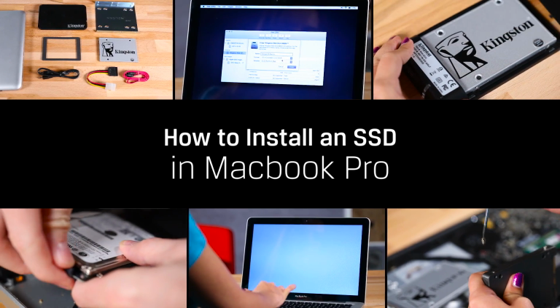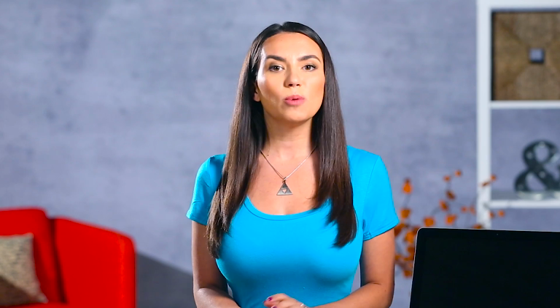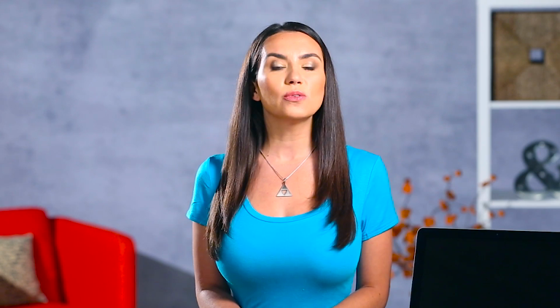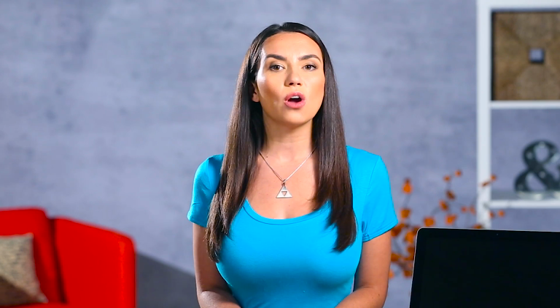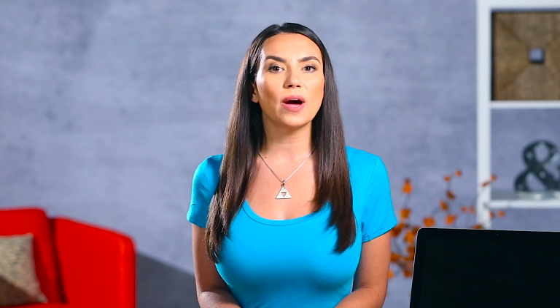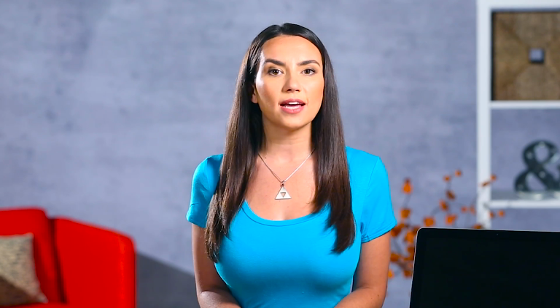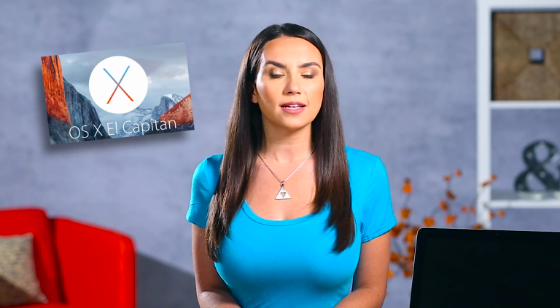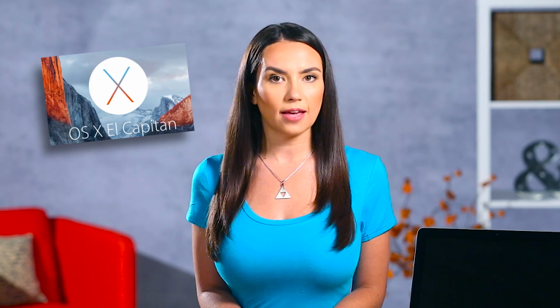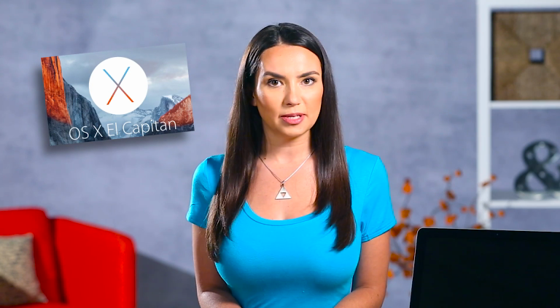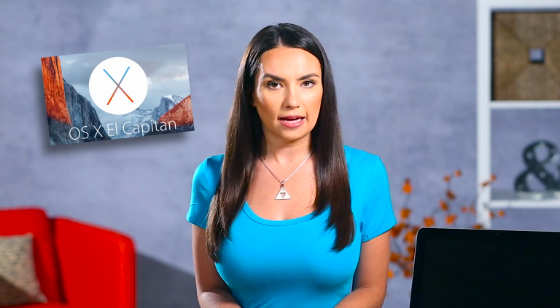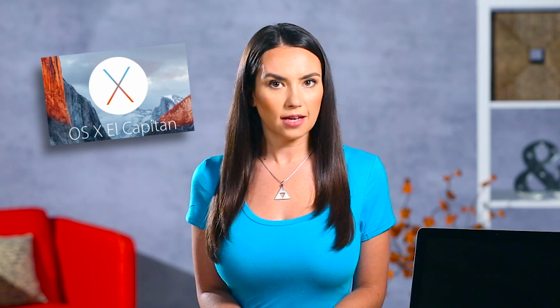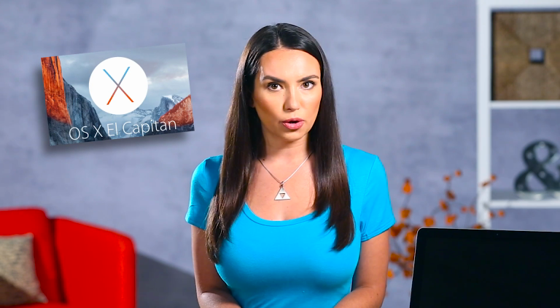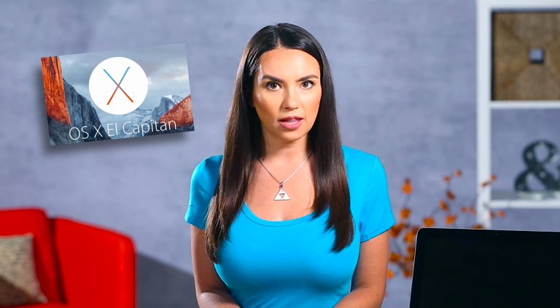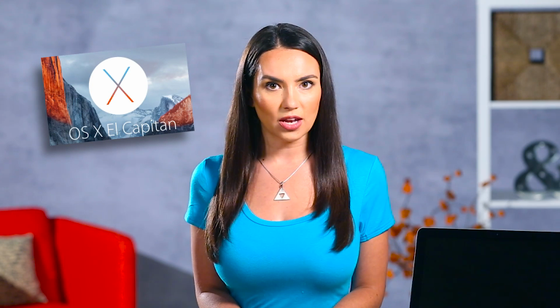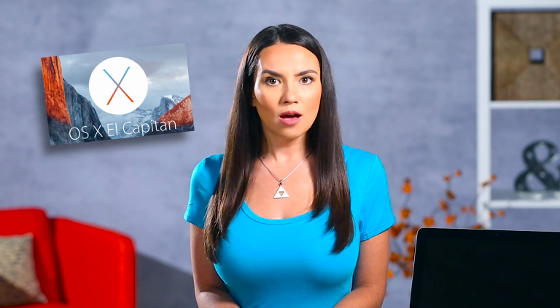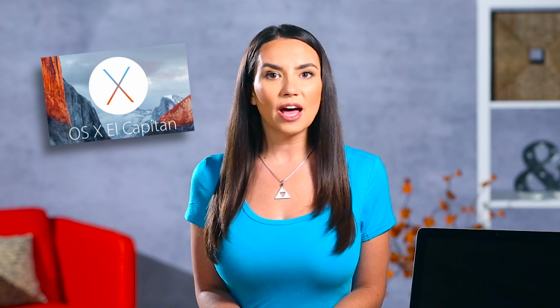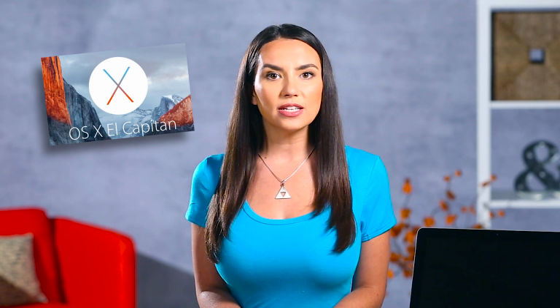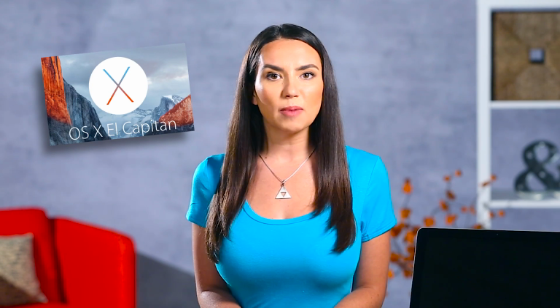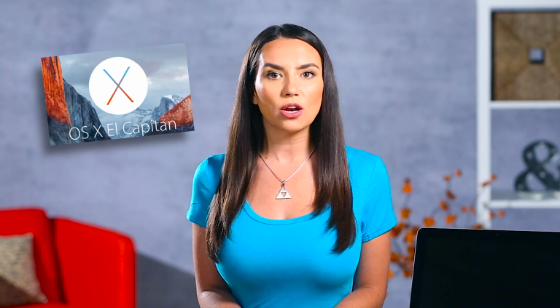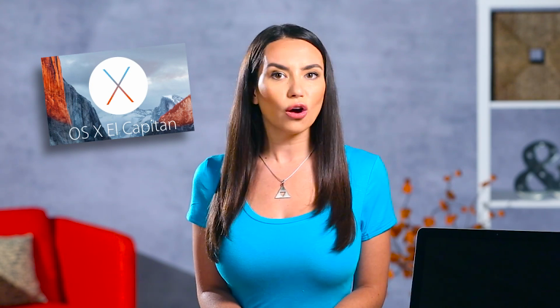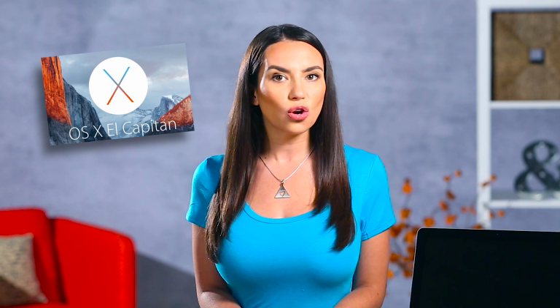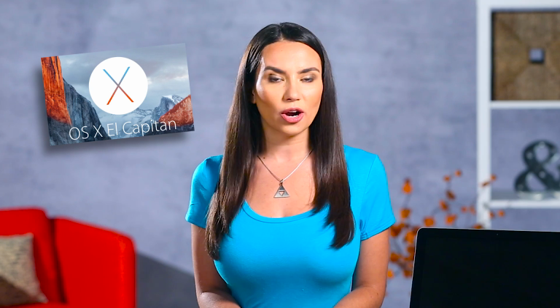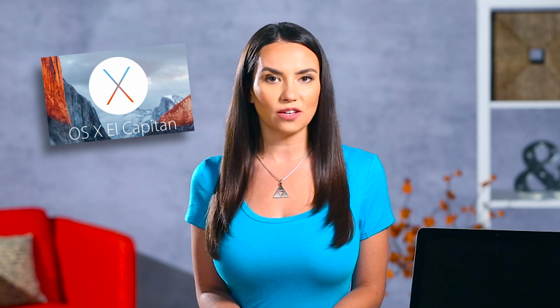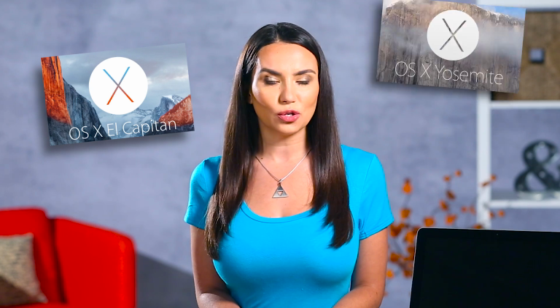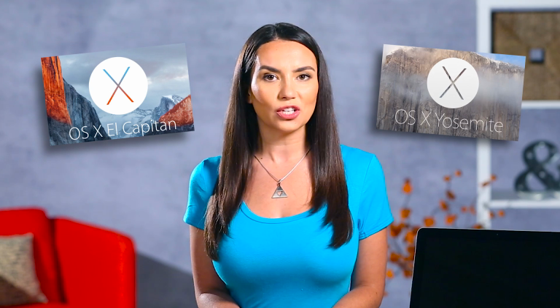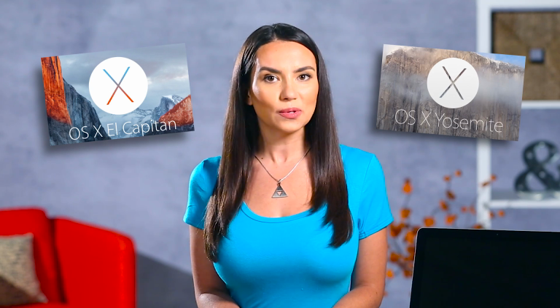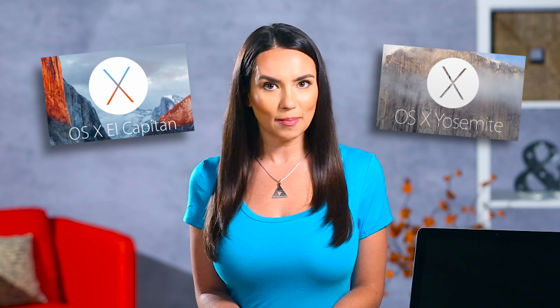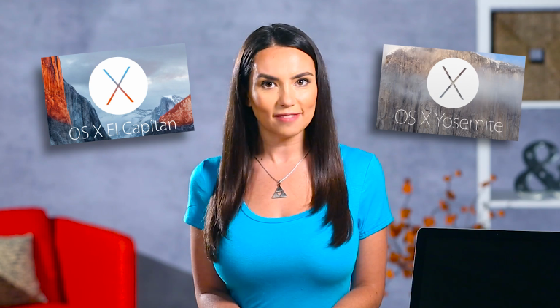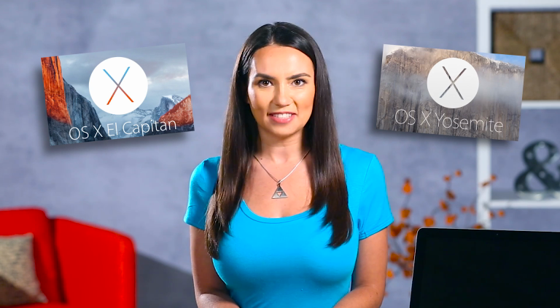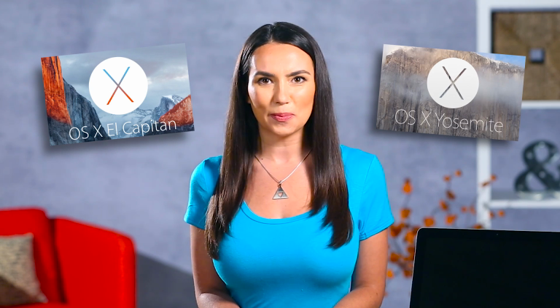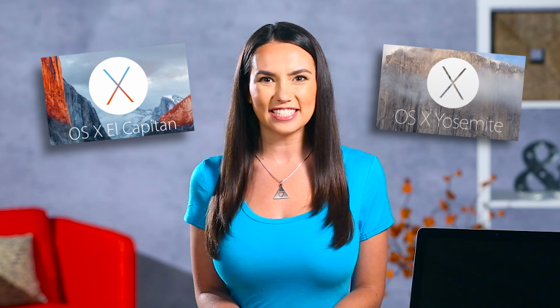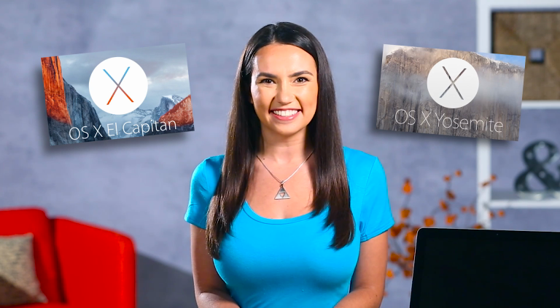We'll be using OSX El Capitan 10.11, but this method also works if you're using Yosemite 10.10.